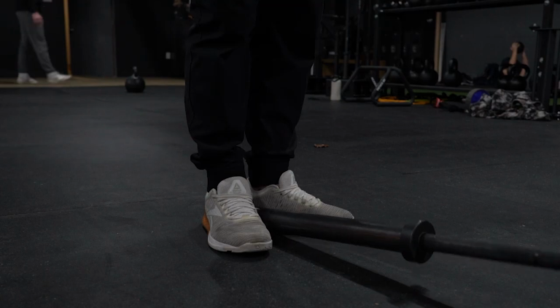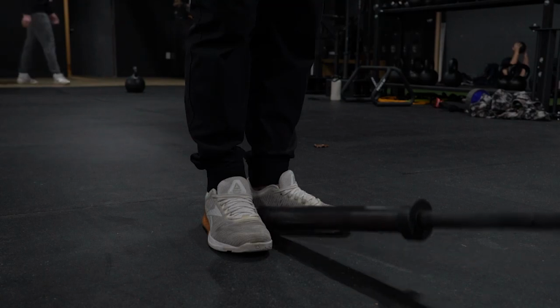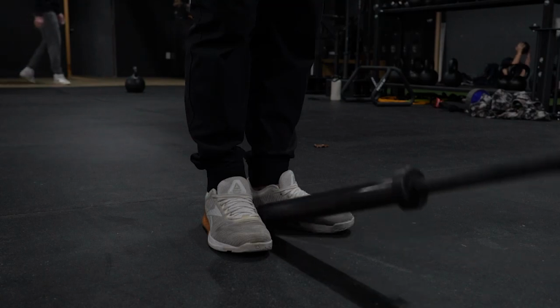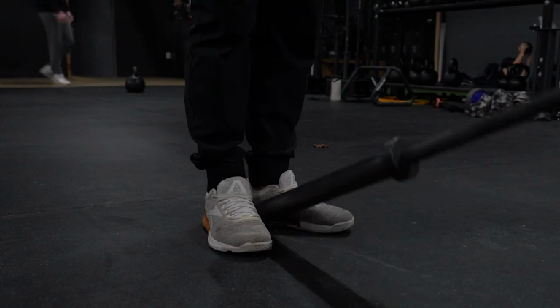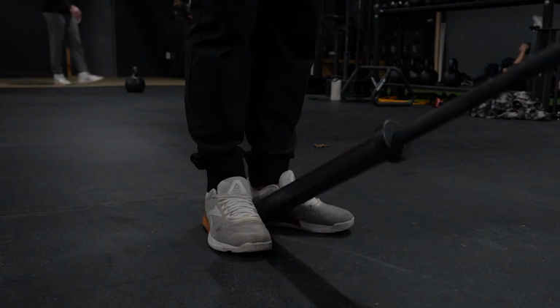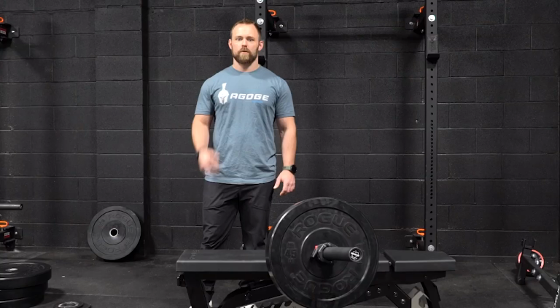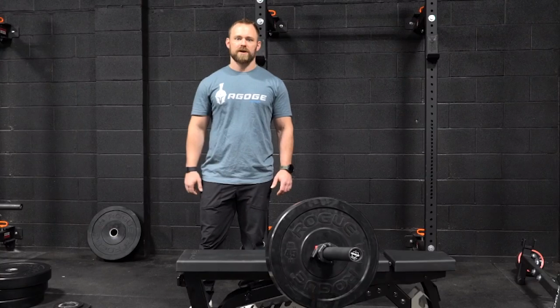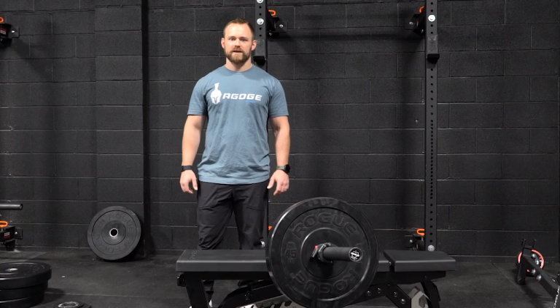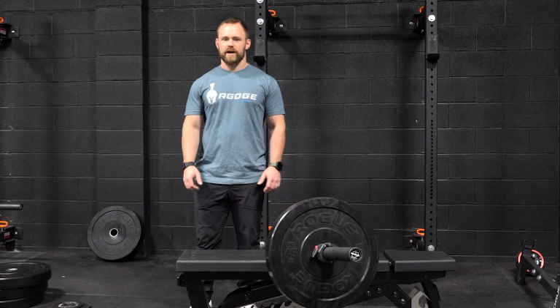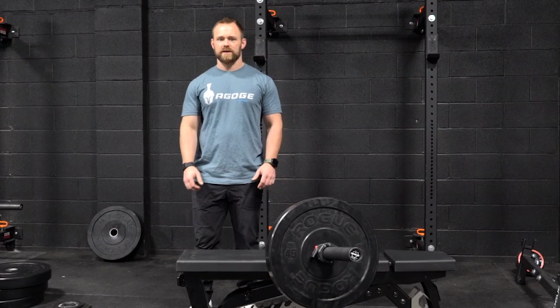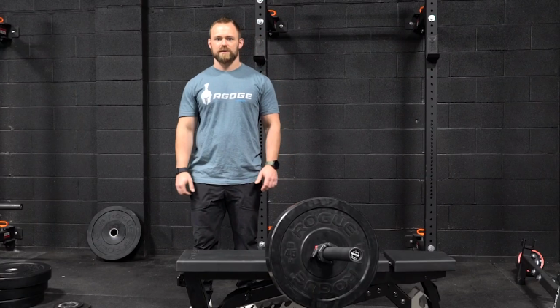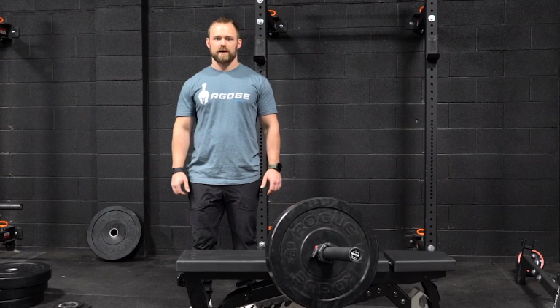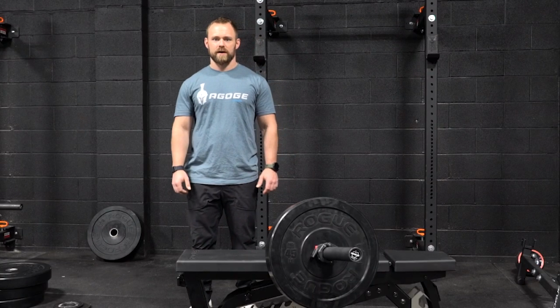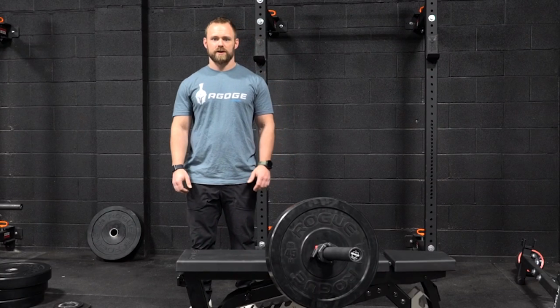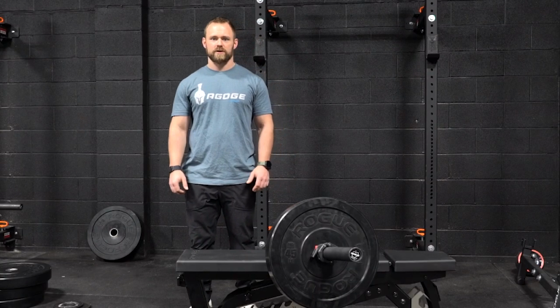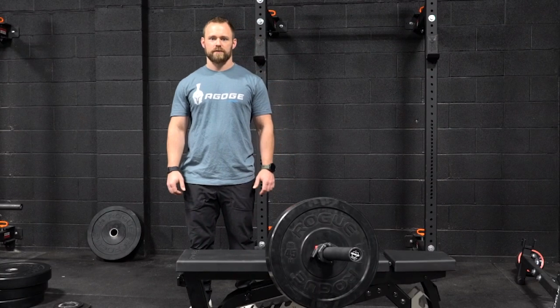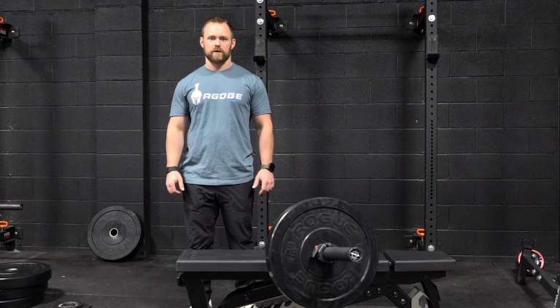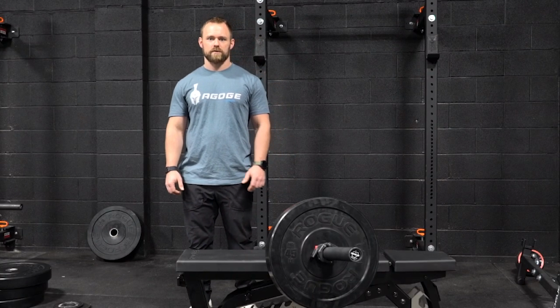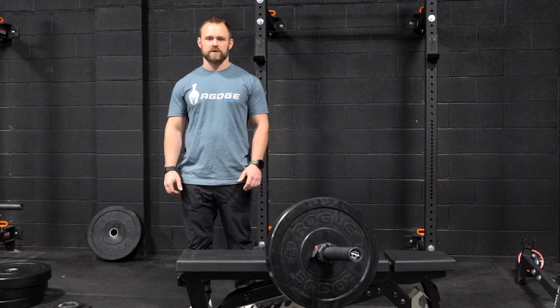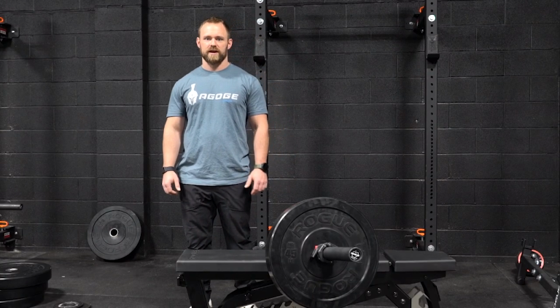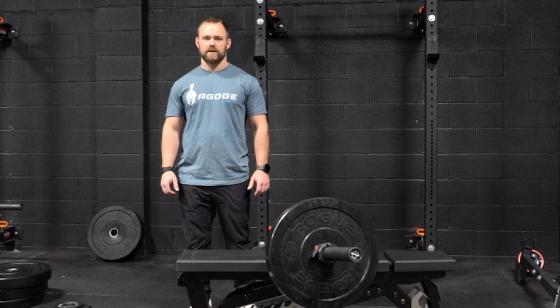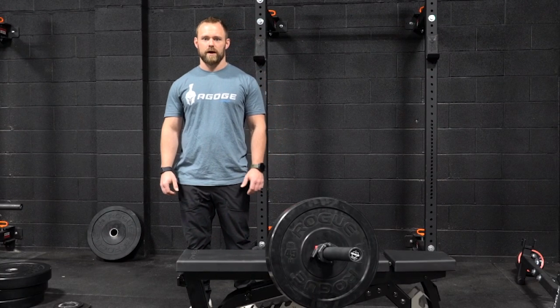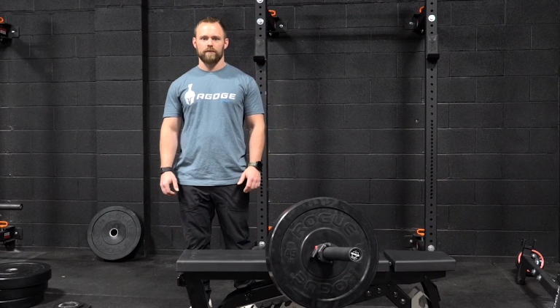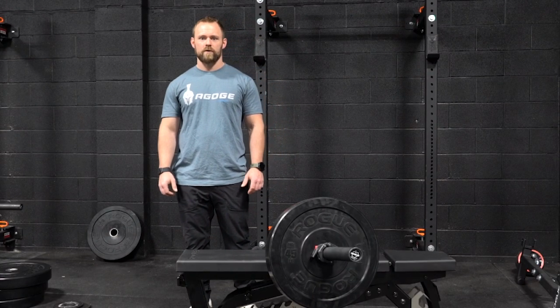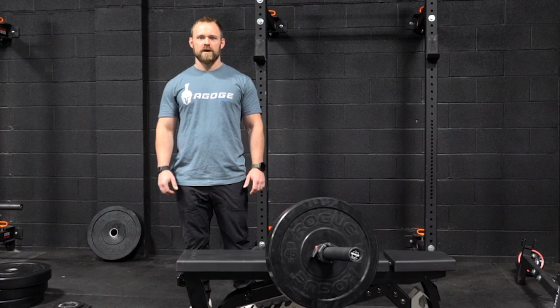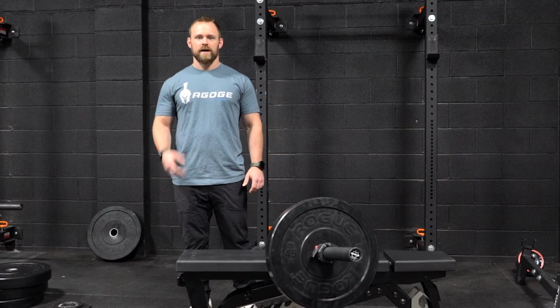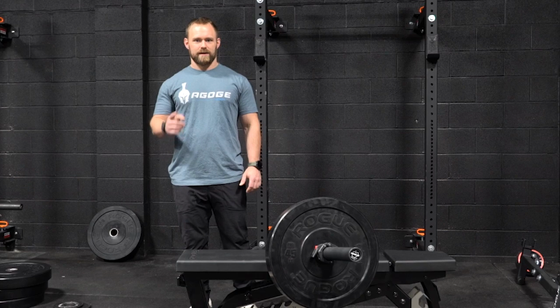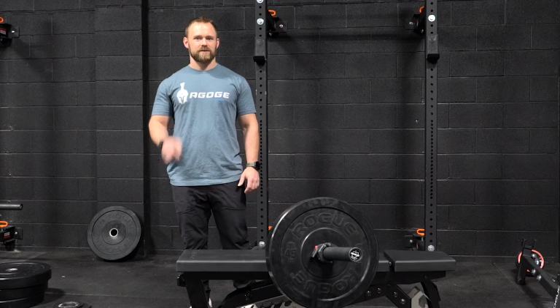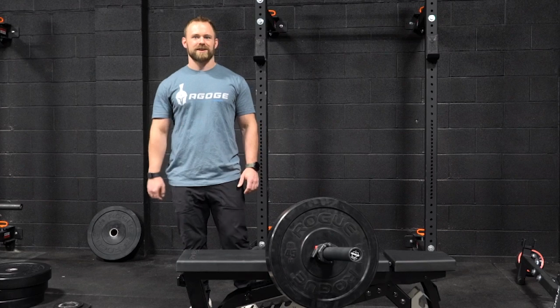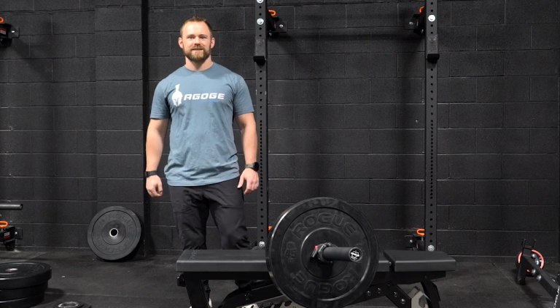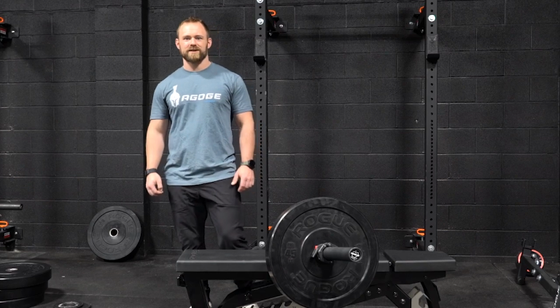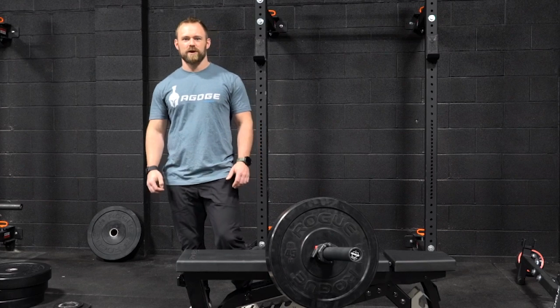I hope you guys found this edition of Thorough Thursday helpful, and I'll see you guys next week.